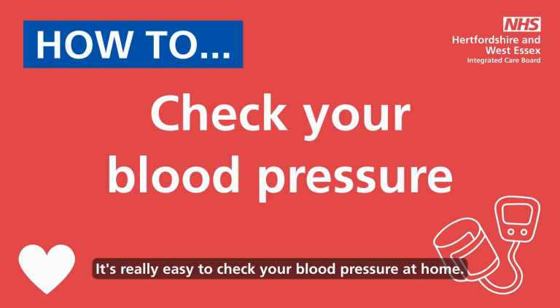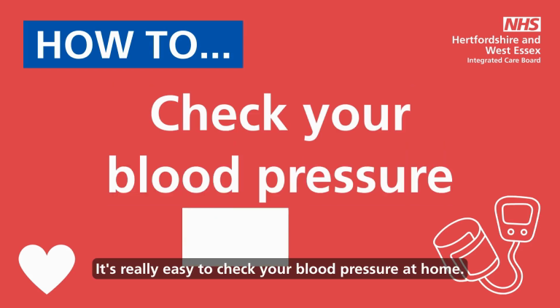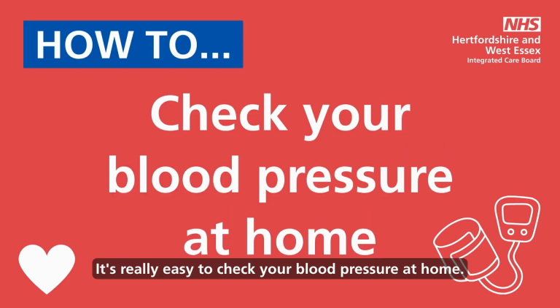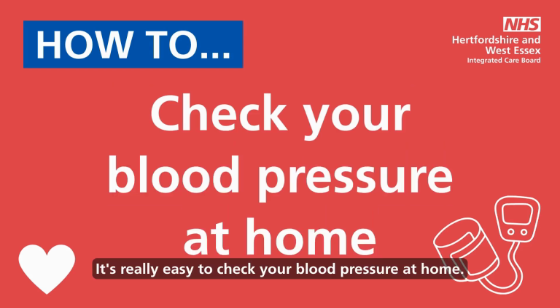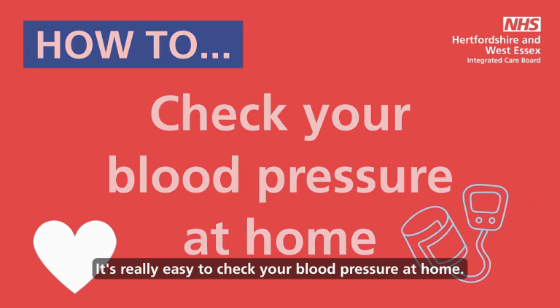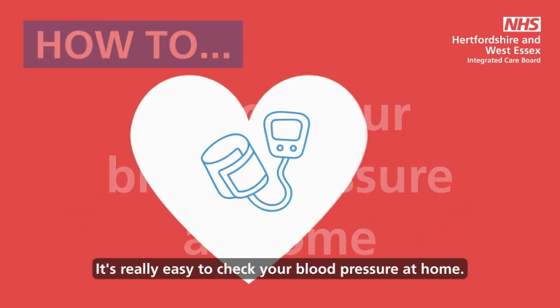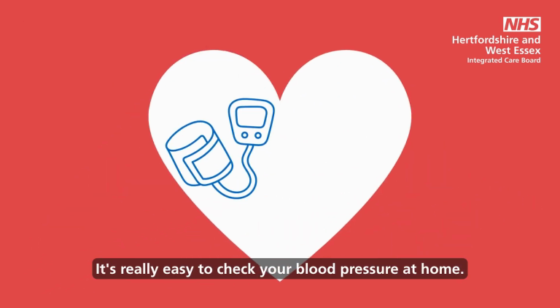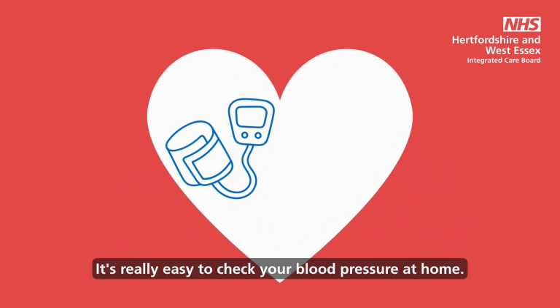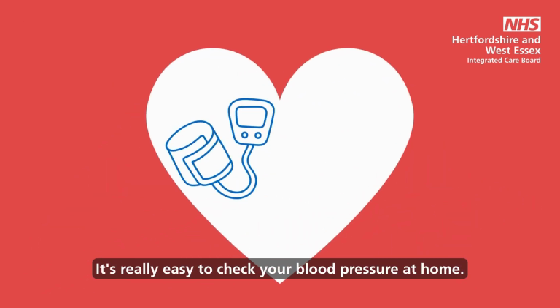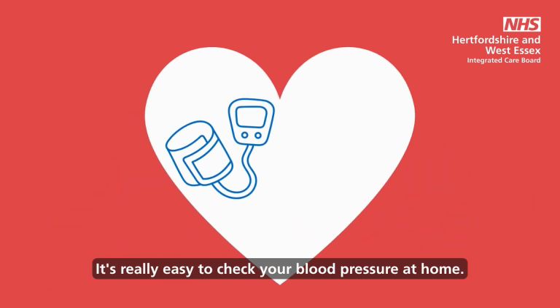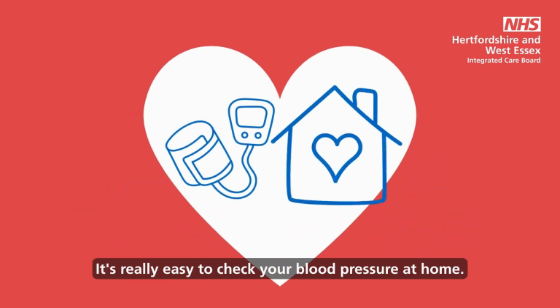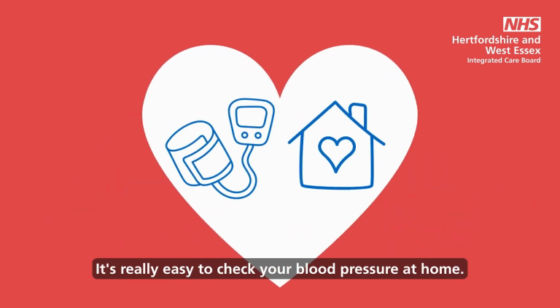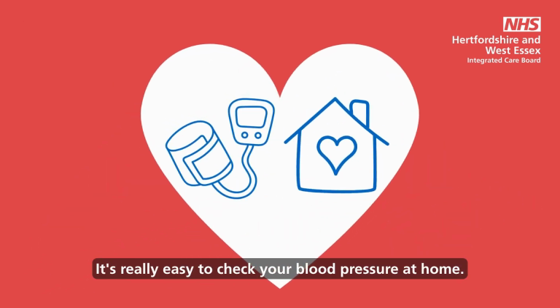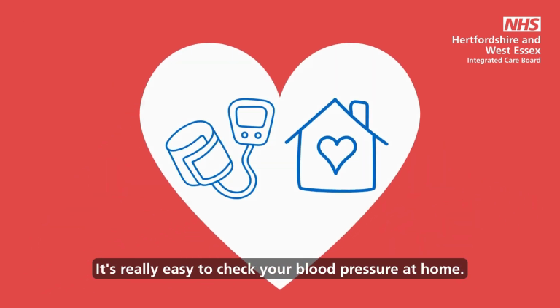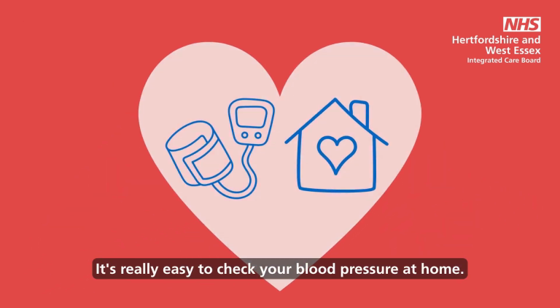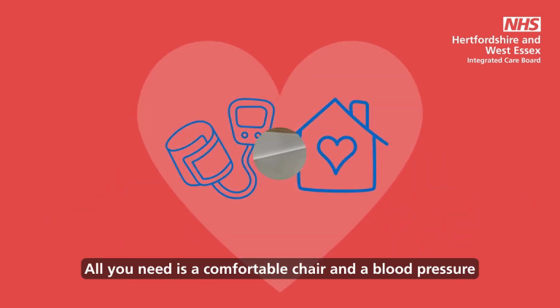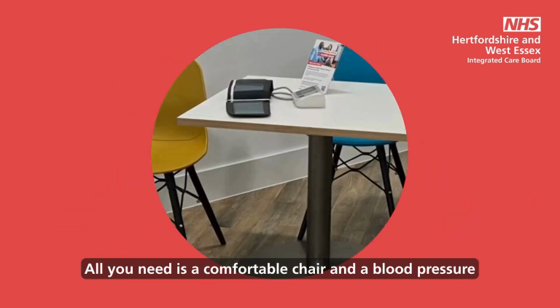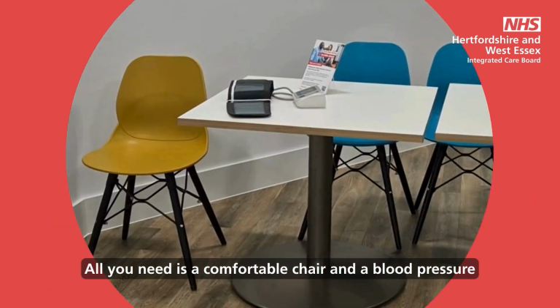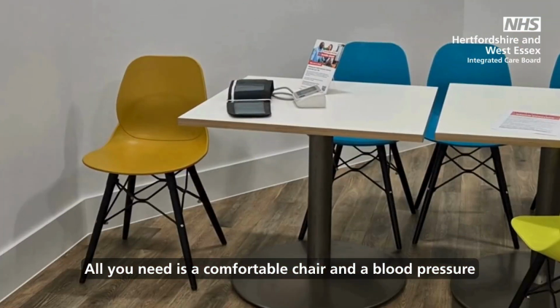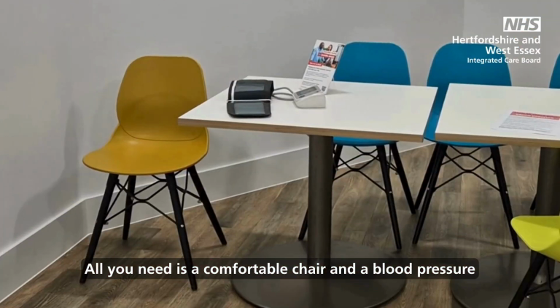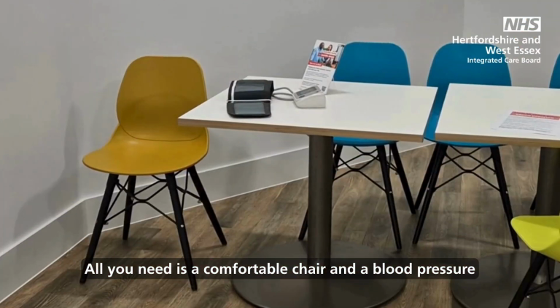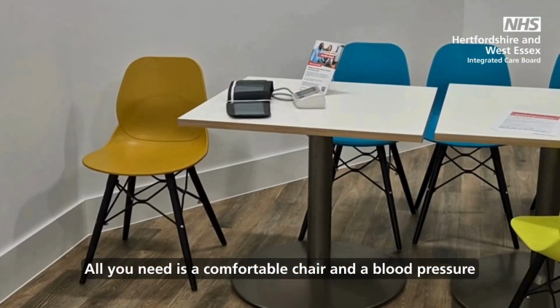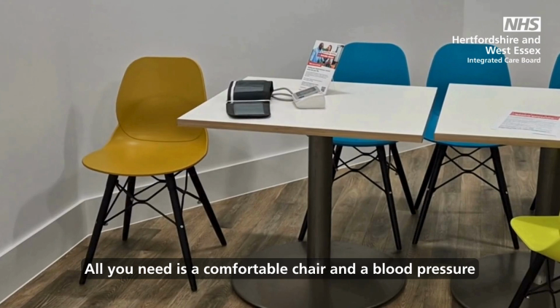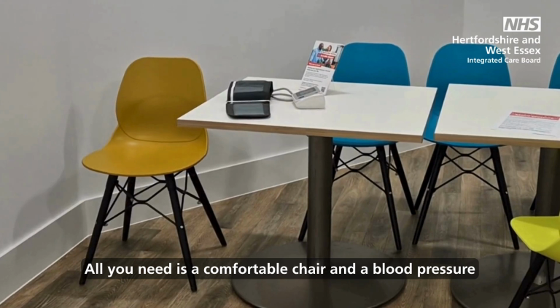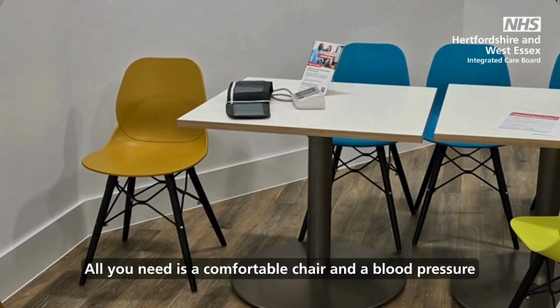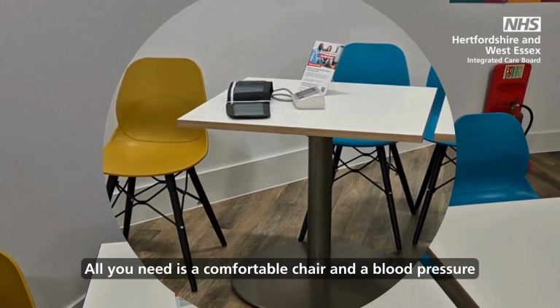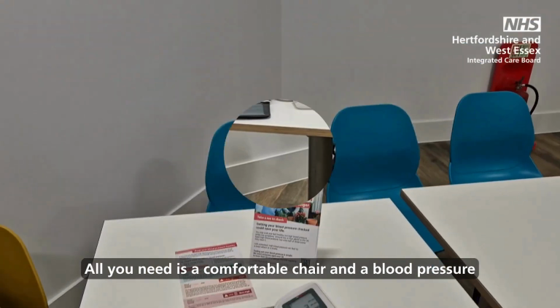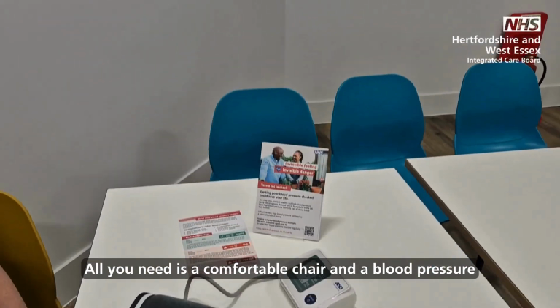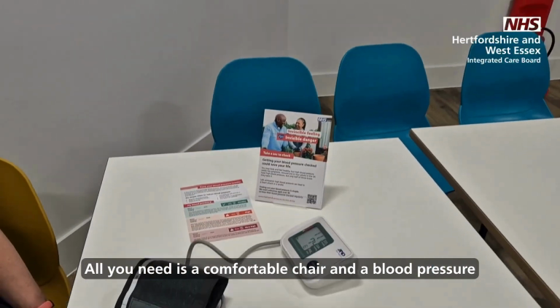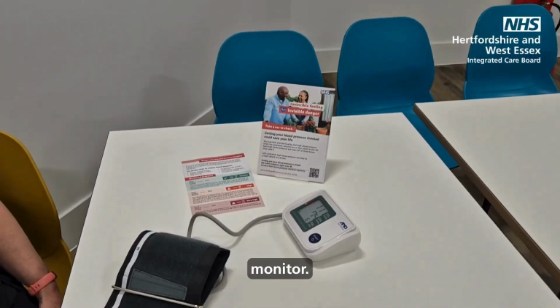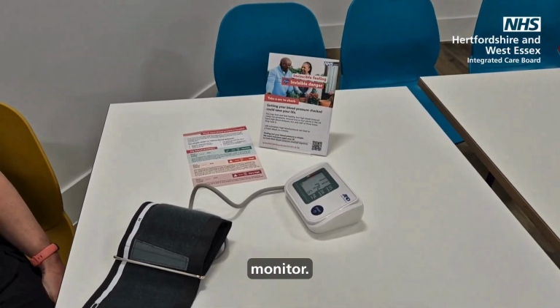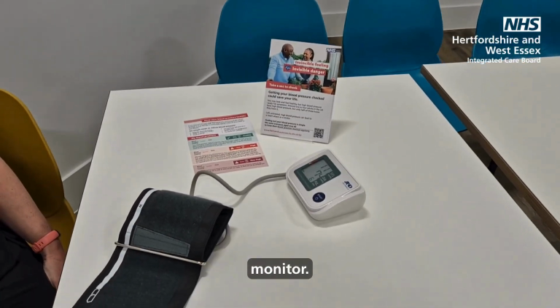It's really easy to check your blood pressure at home. All you need is a comfortable chair and a blood pressure monitor.